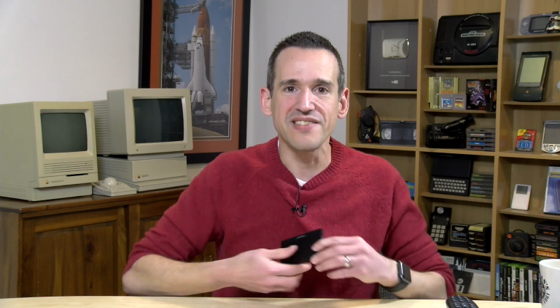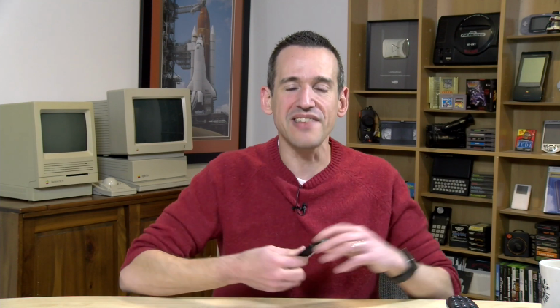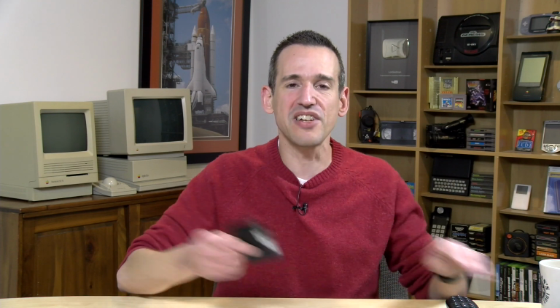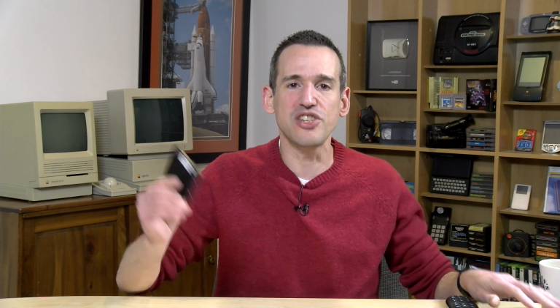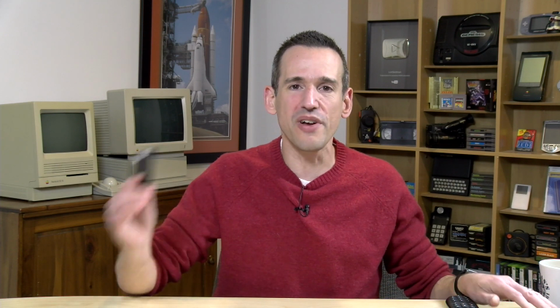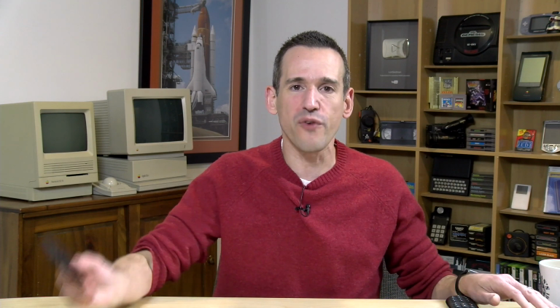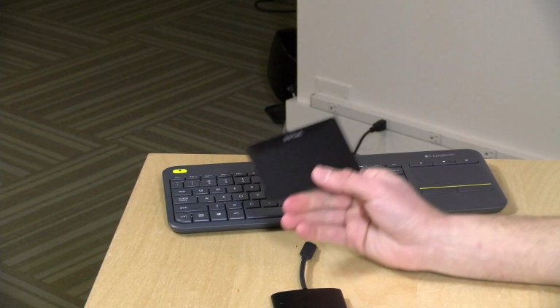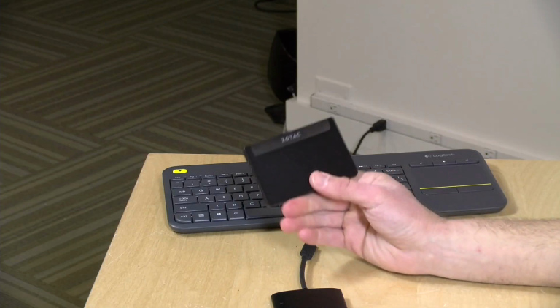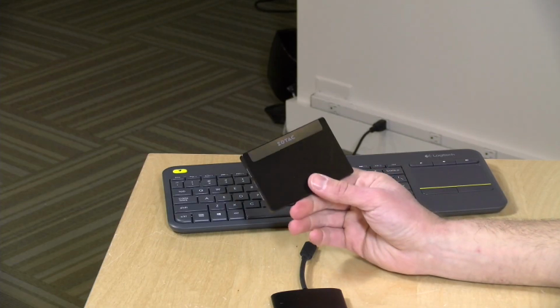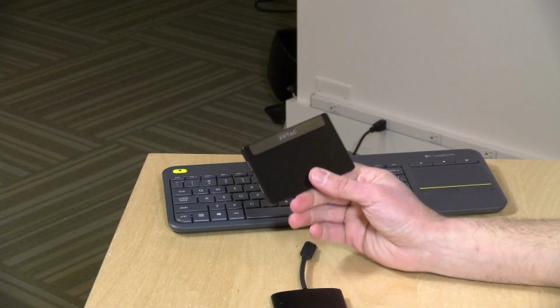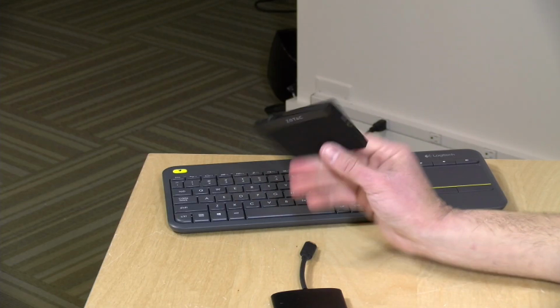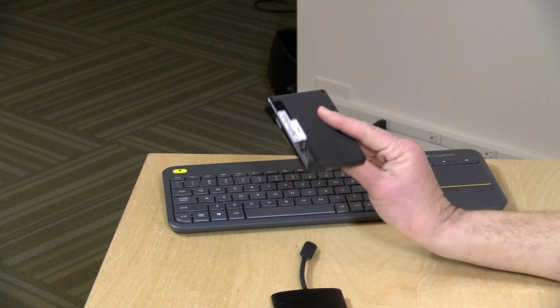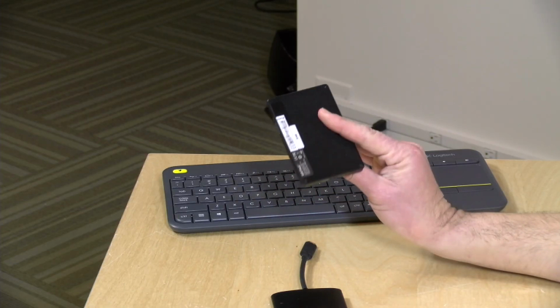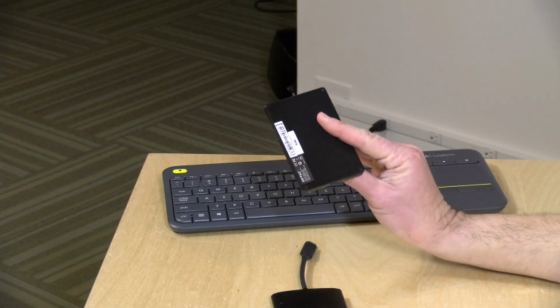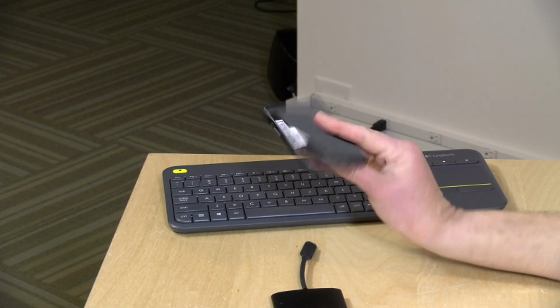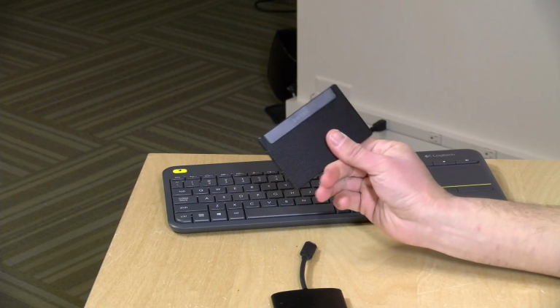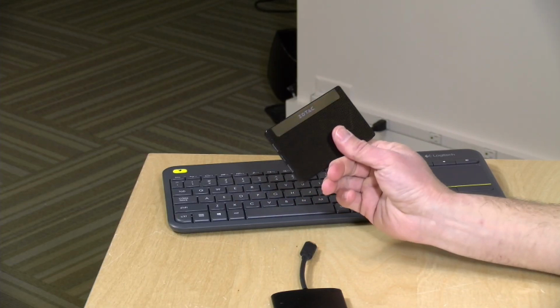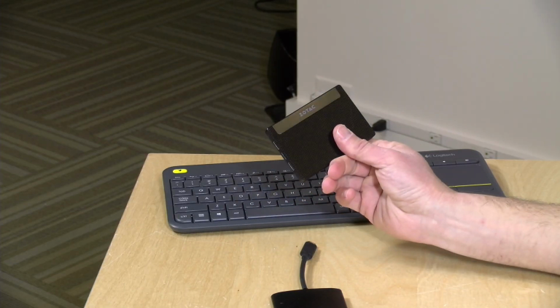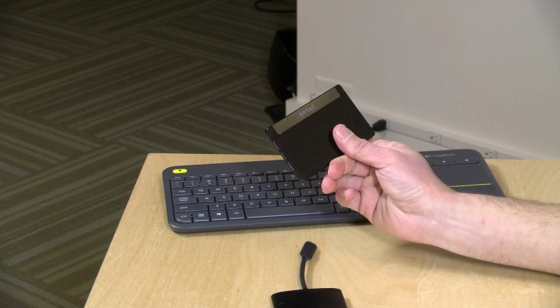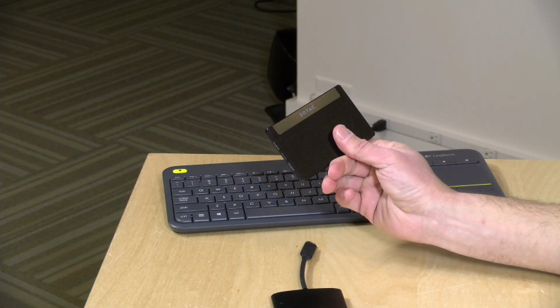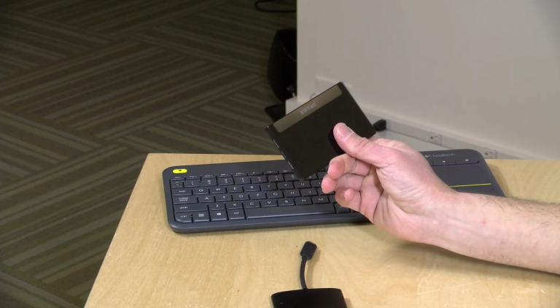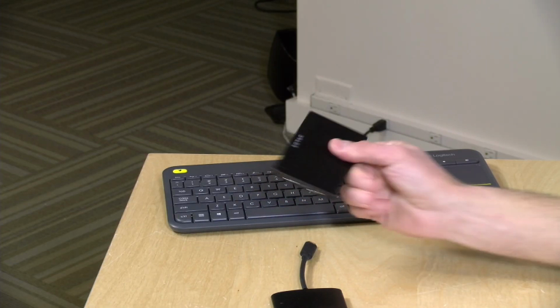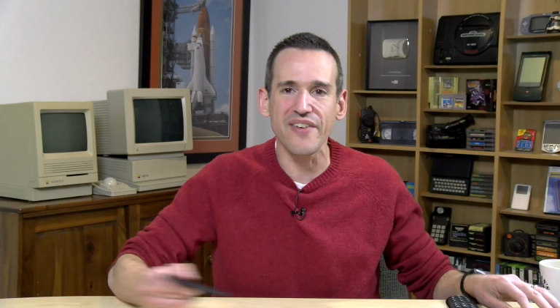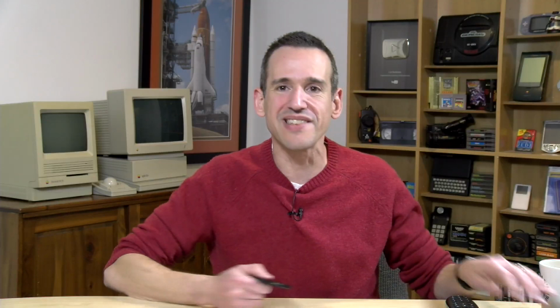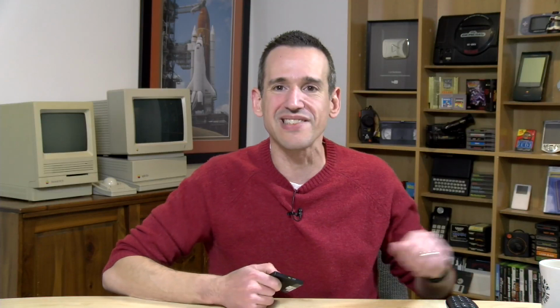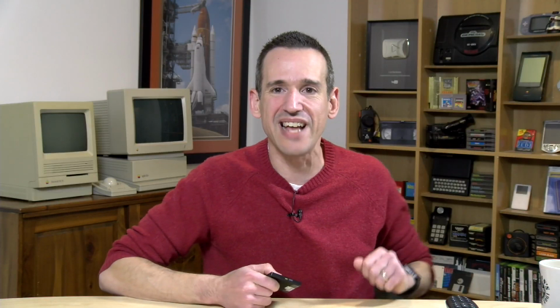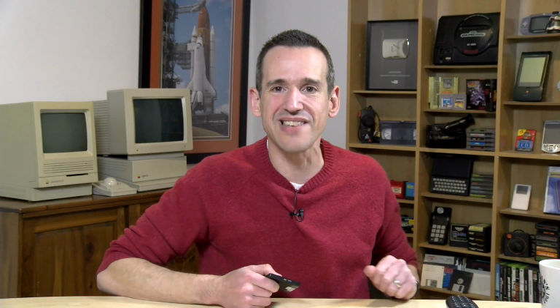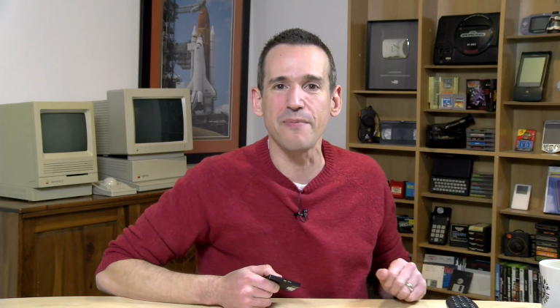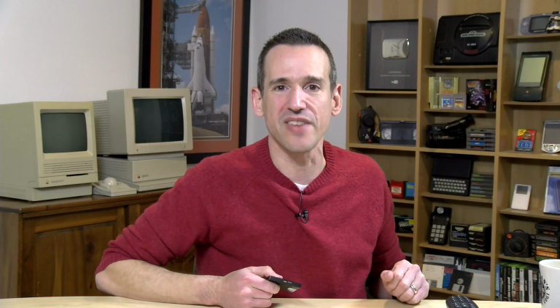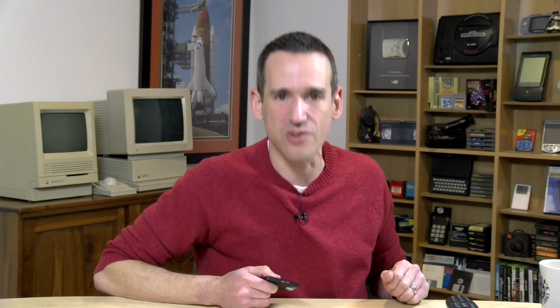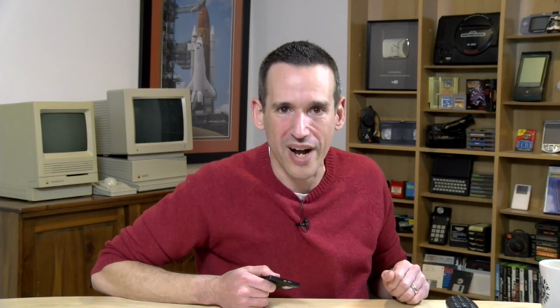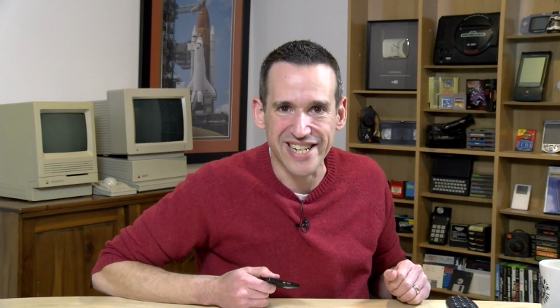So that's going to do it for our look at the Zotac Pi 225. This is Lon Seidman — thanks for watching.